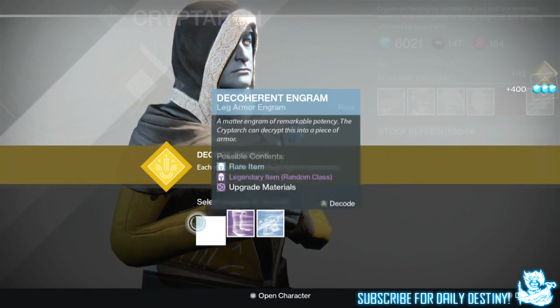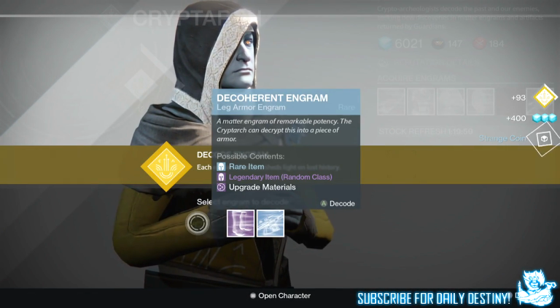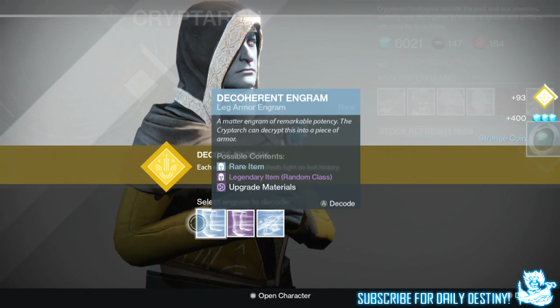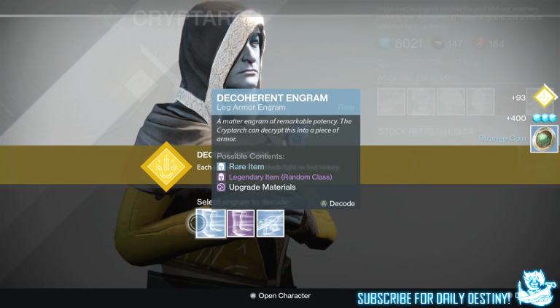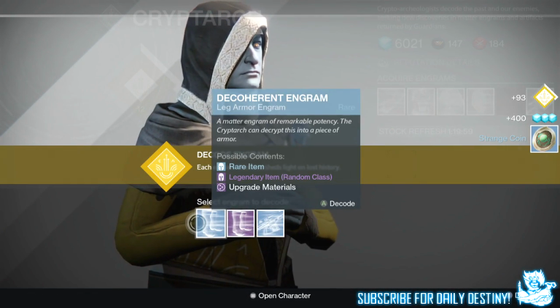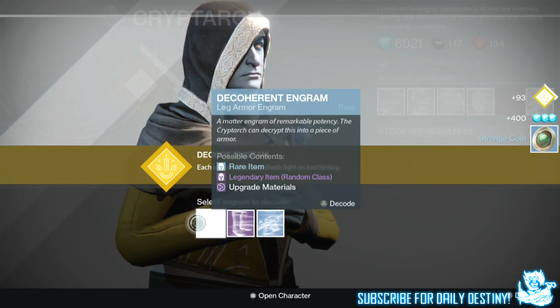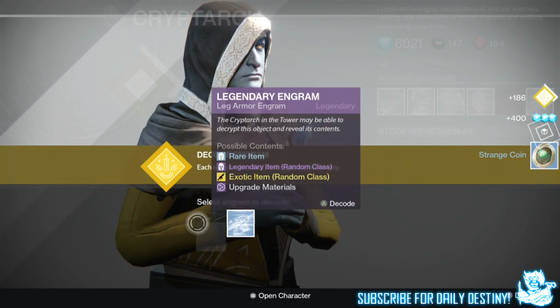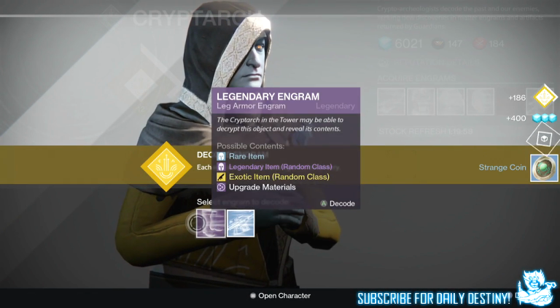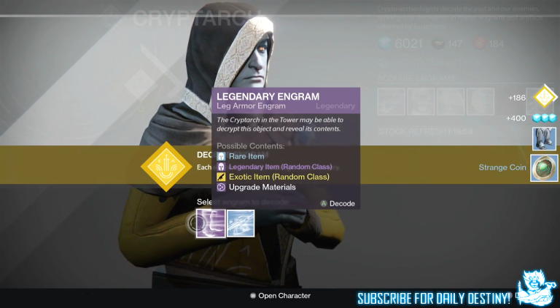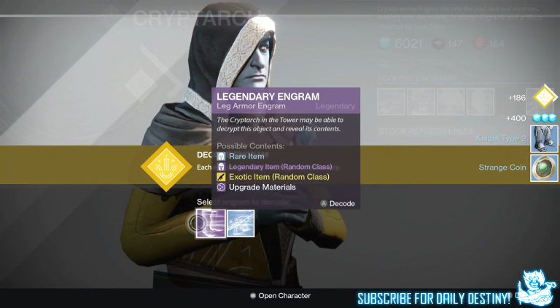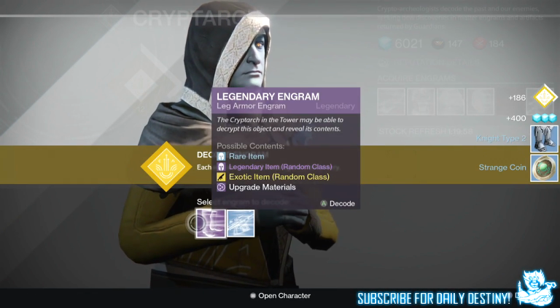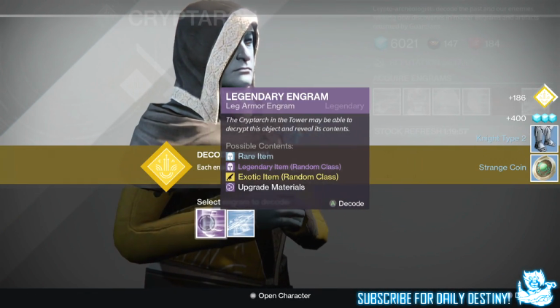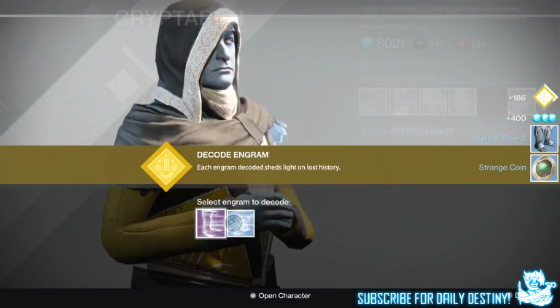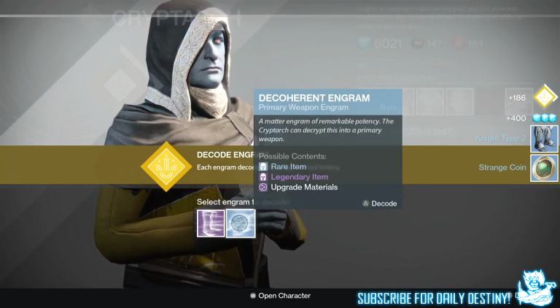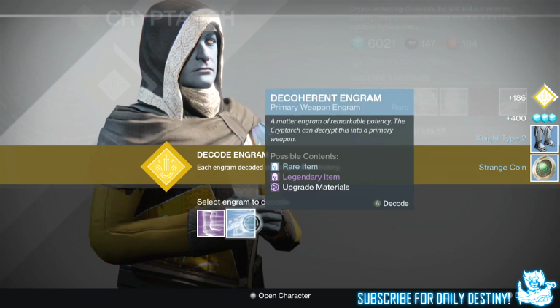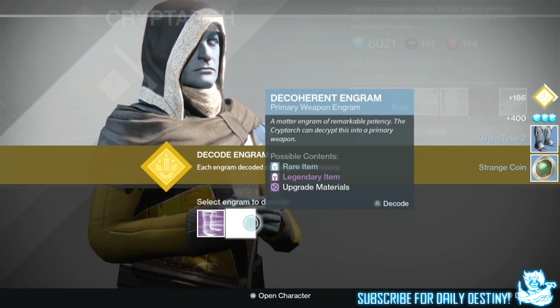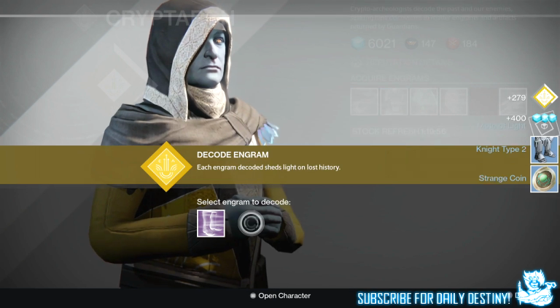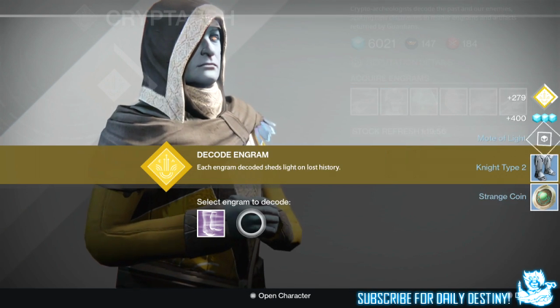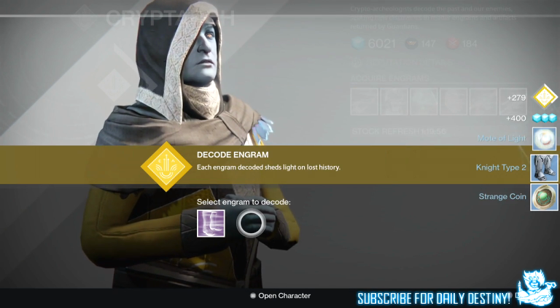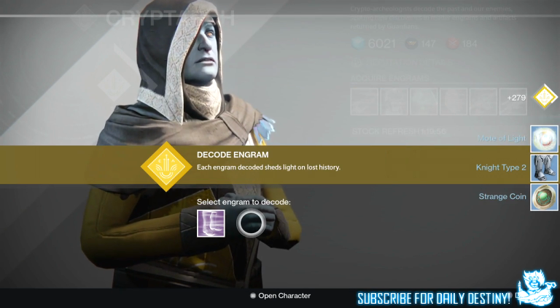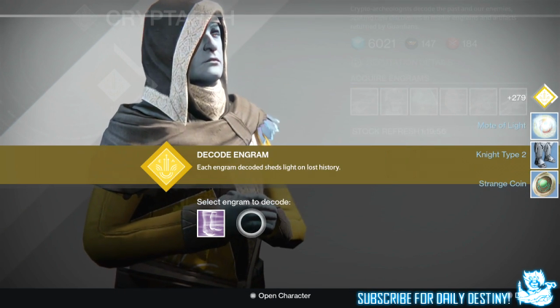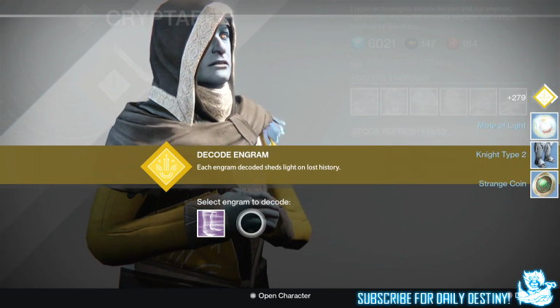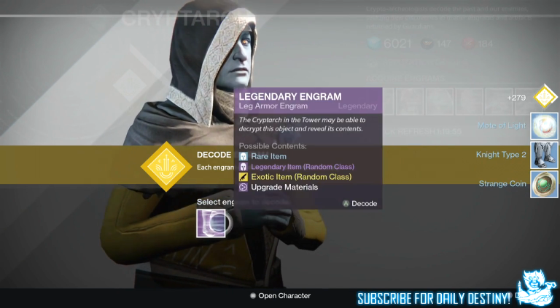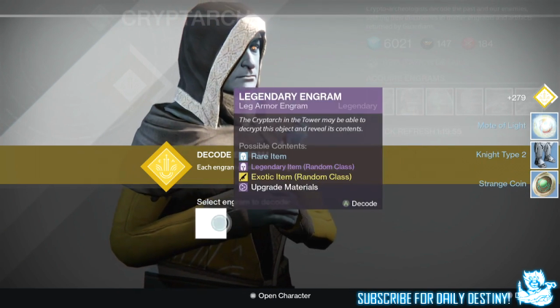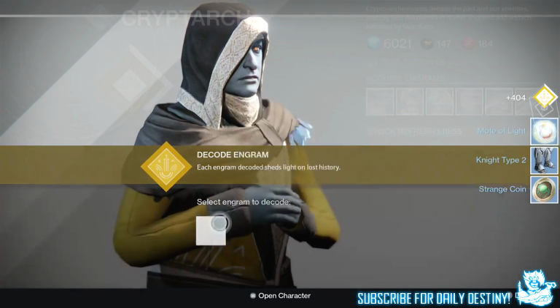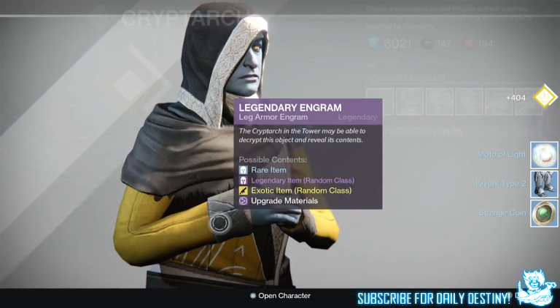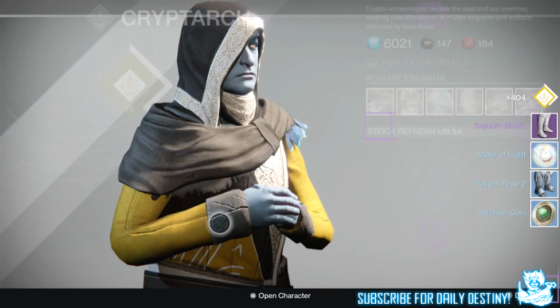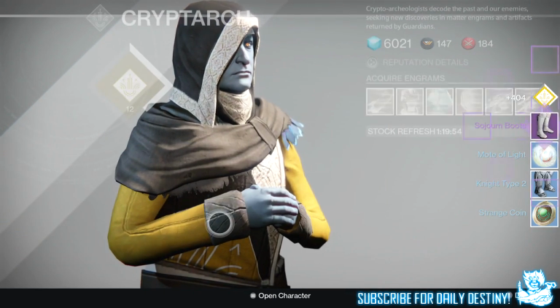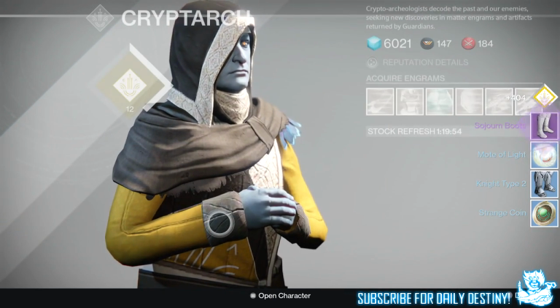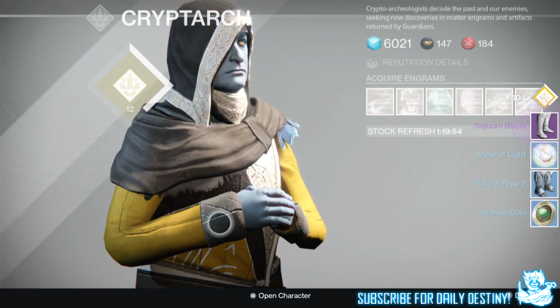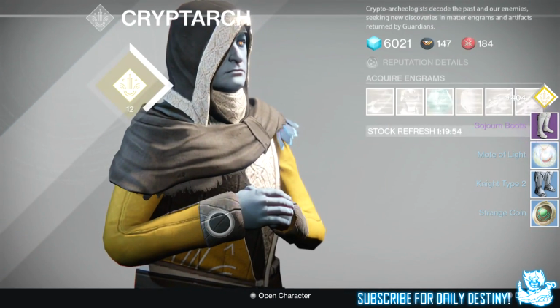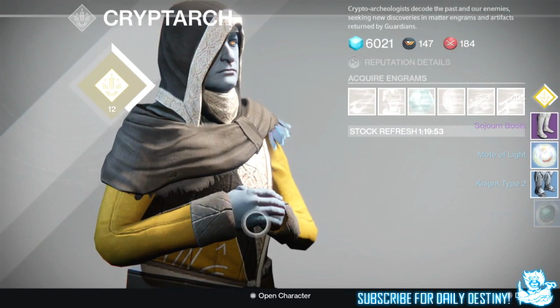Moving on to my titan — from the weekly heroic I got one legendary, two blues, and nine strange coins. I decrypted this legendary with the cryptarch and I got the Soldier On boots for the hunter. Typical.